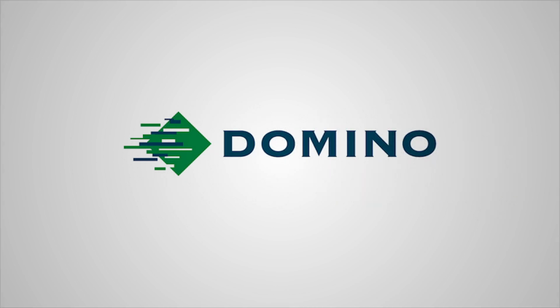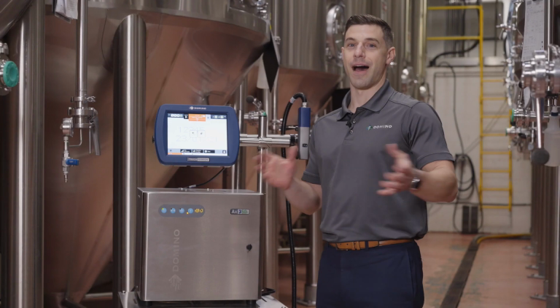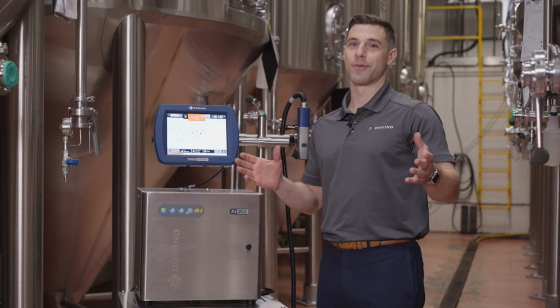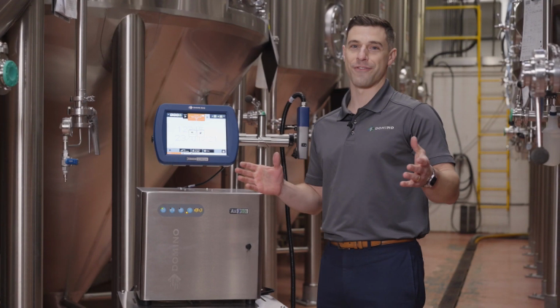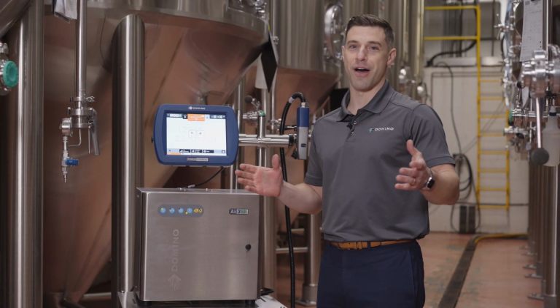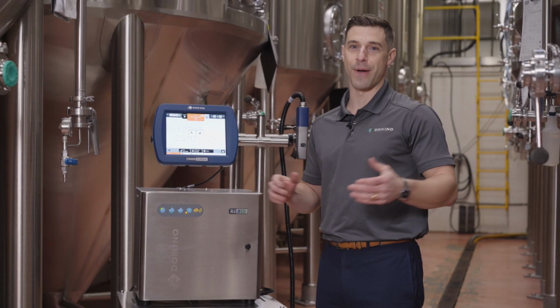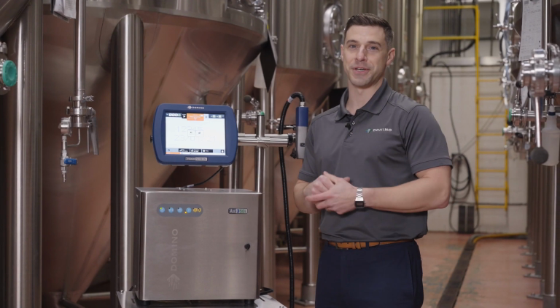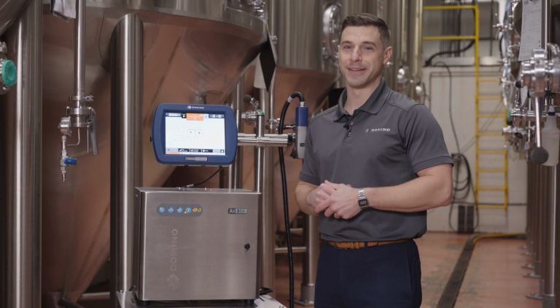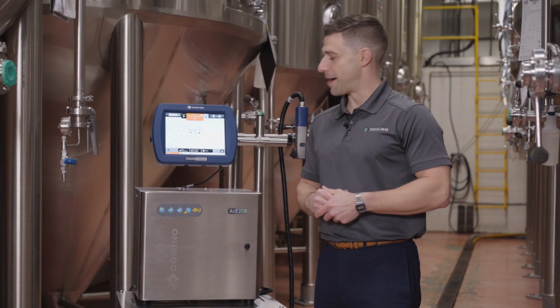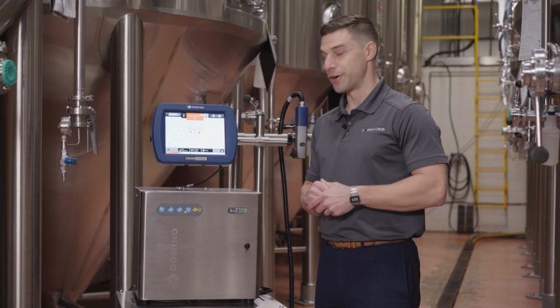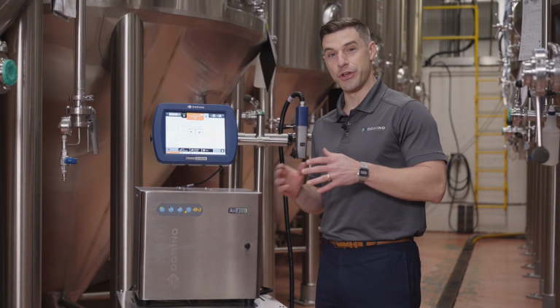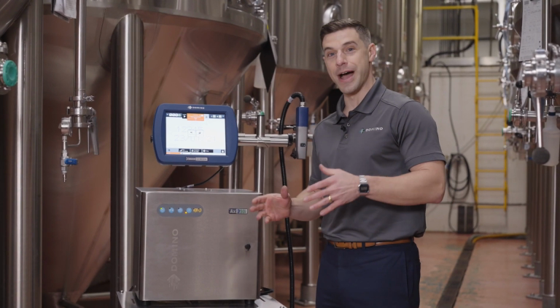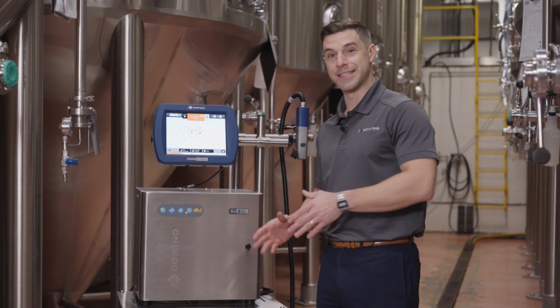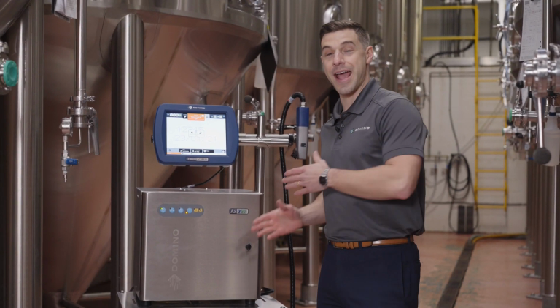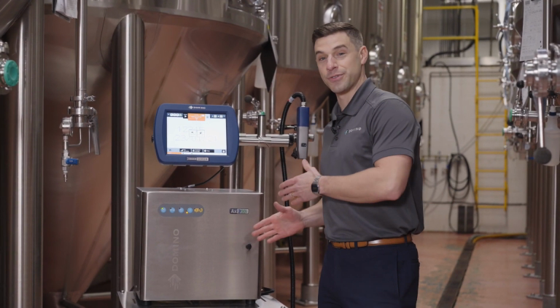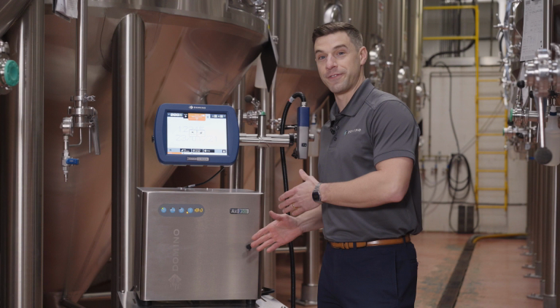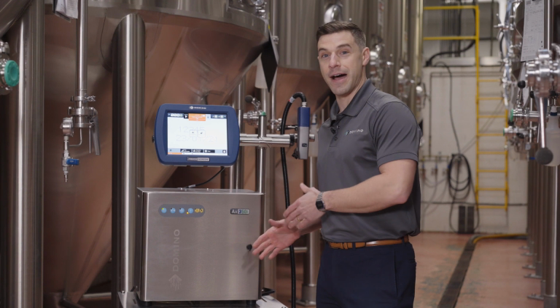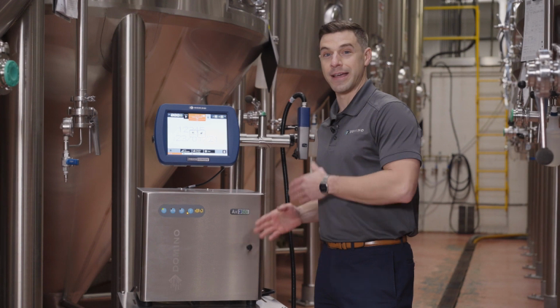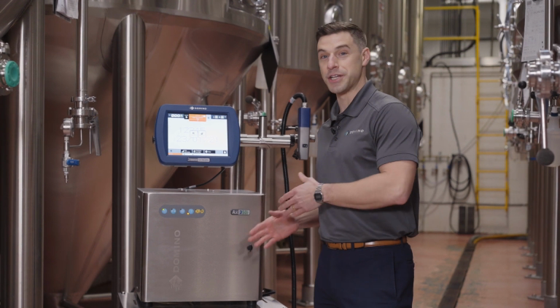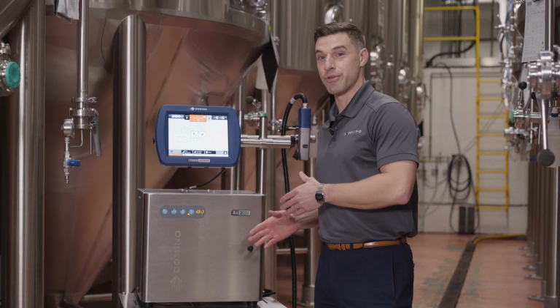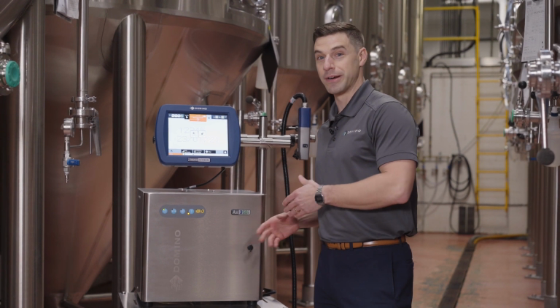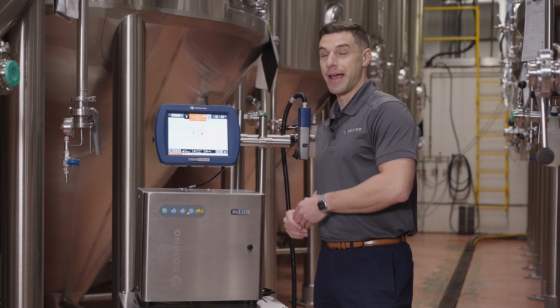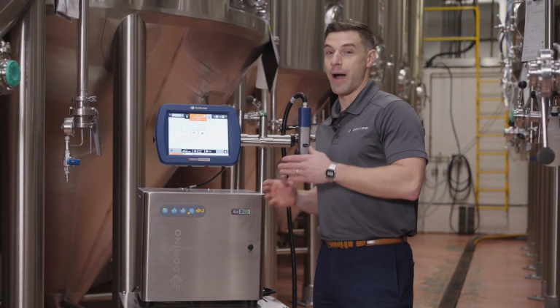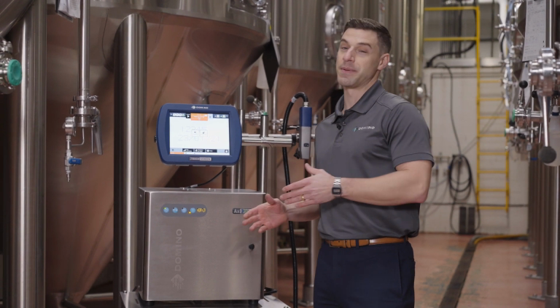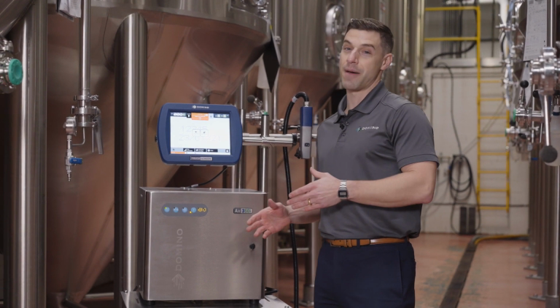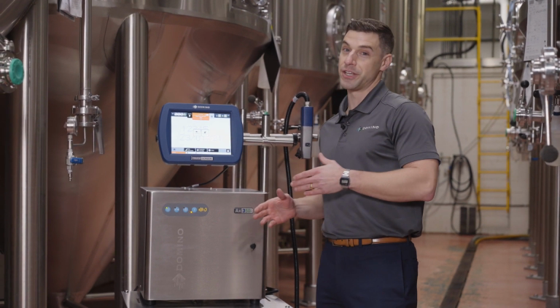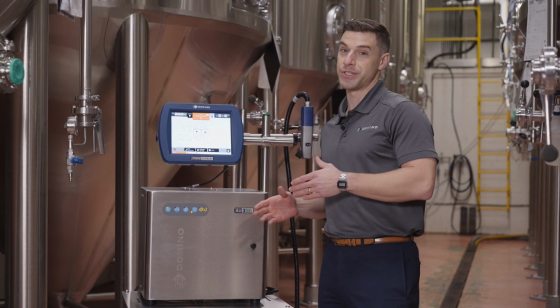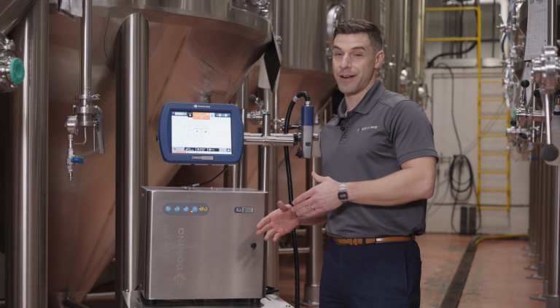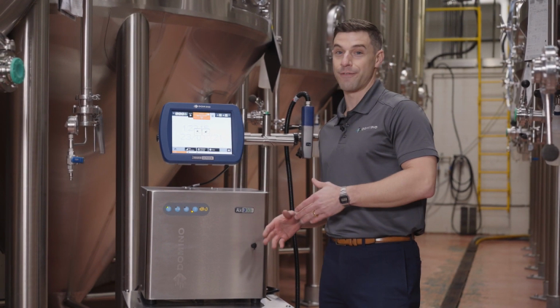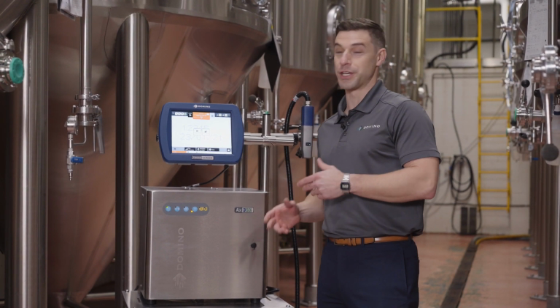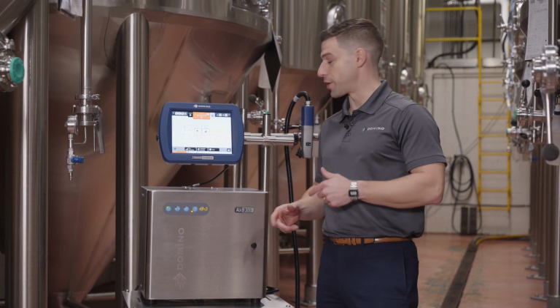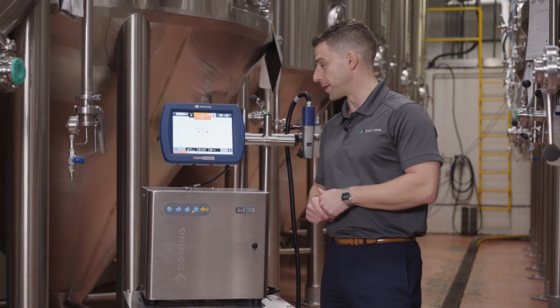Hi, I'm Greg from Domino Amjet. I'm here to show you guys the AX350i inkjet printer and why it's become the industry standard for inkjet coating.